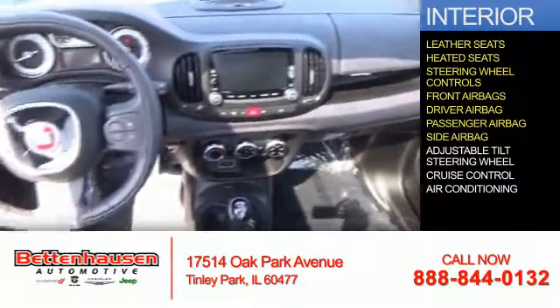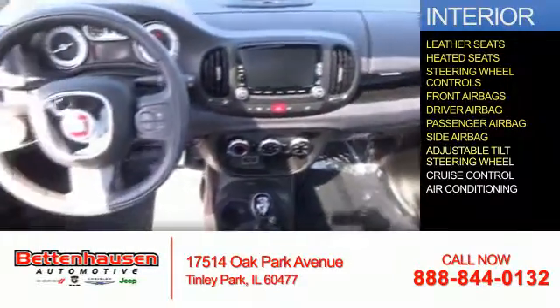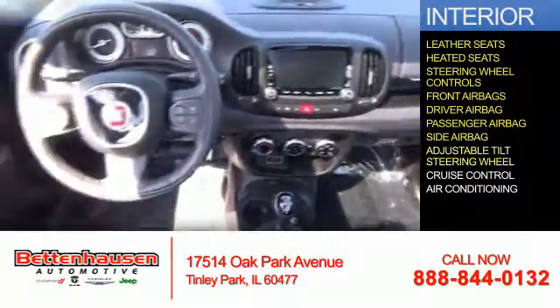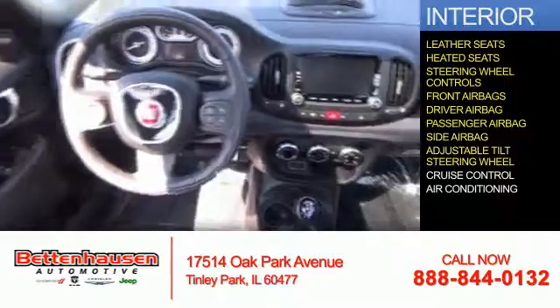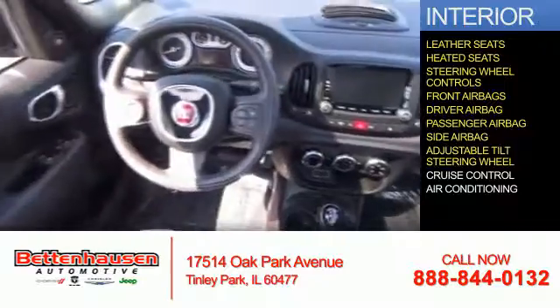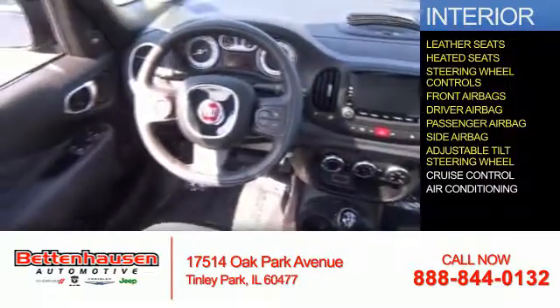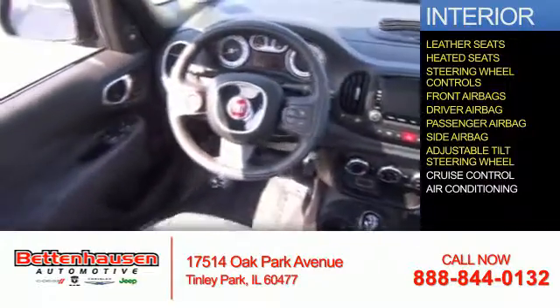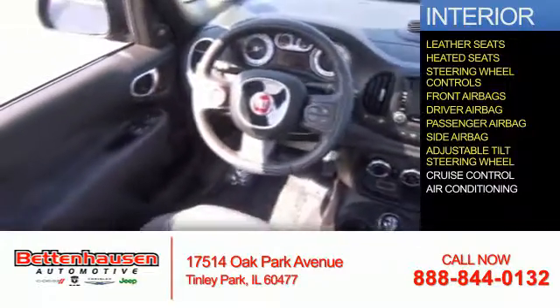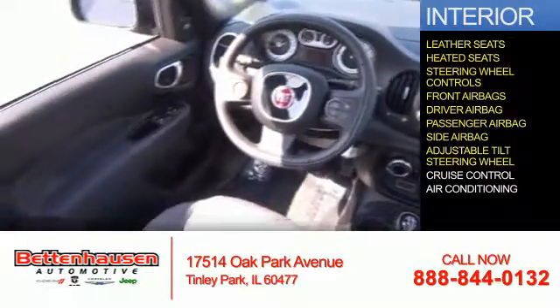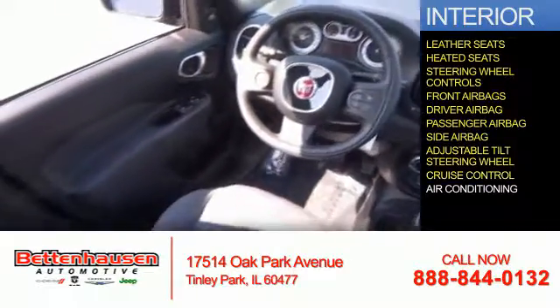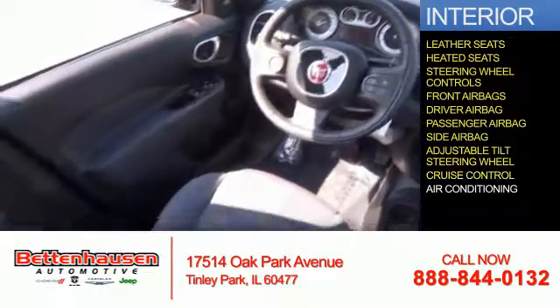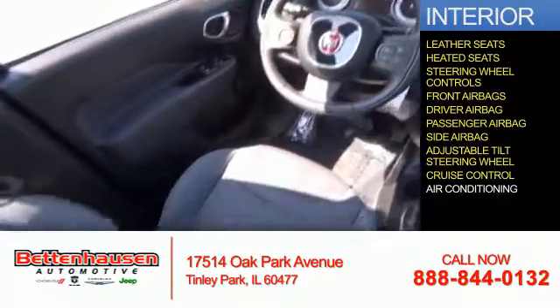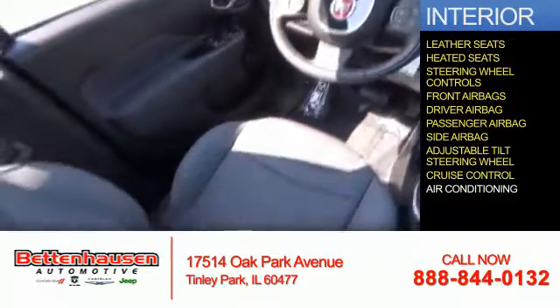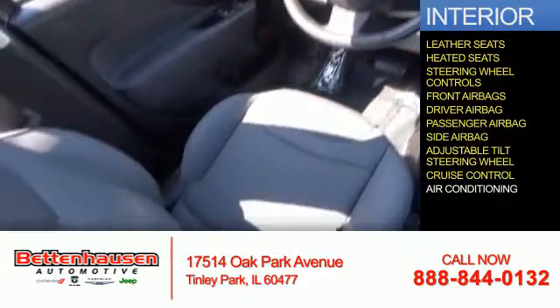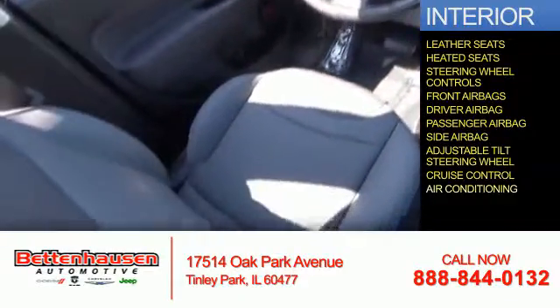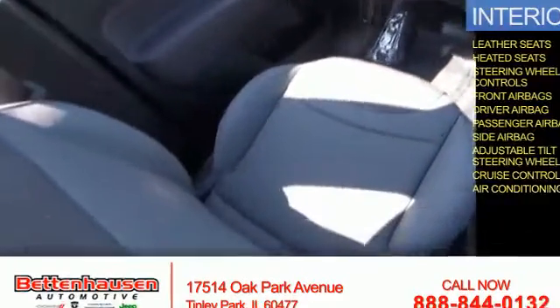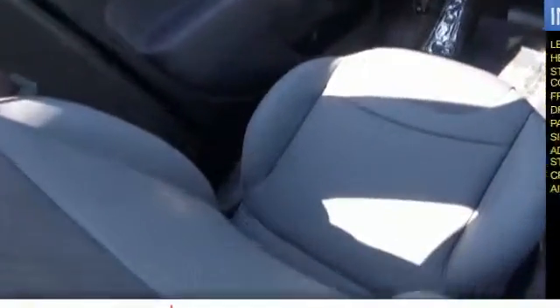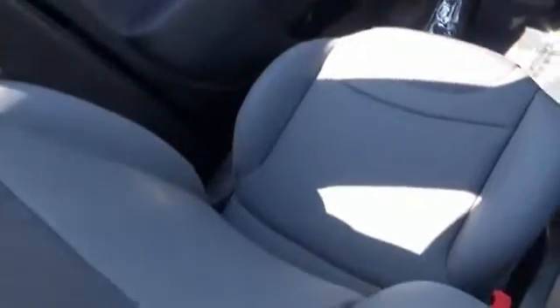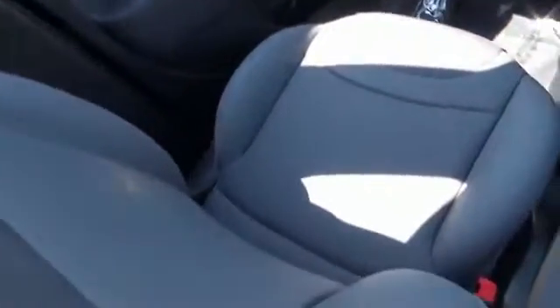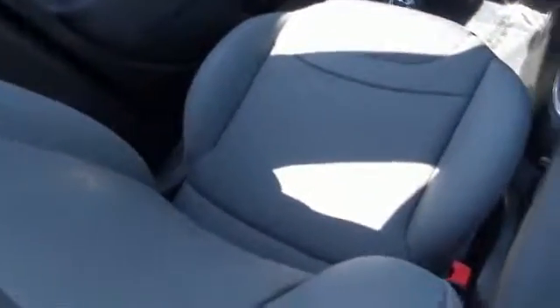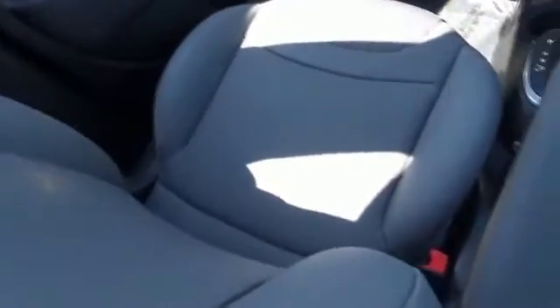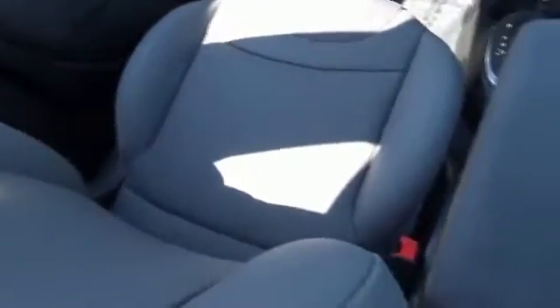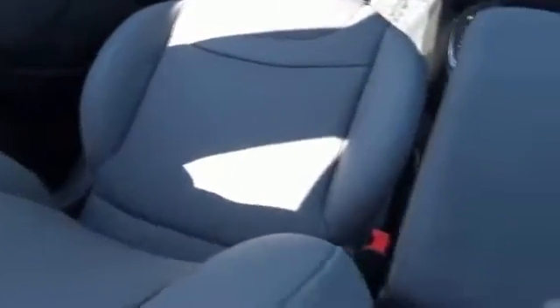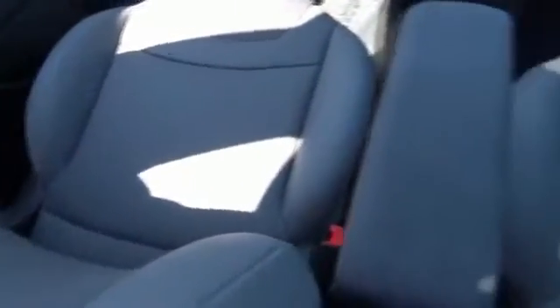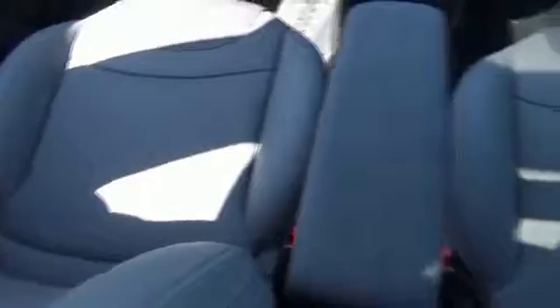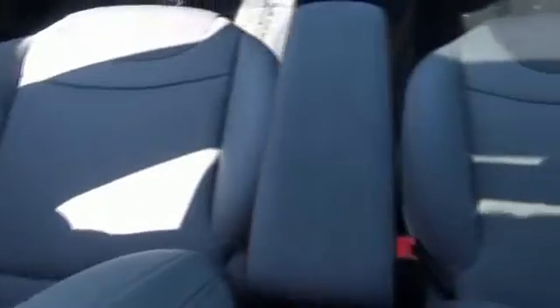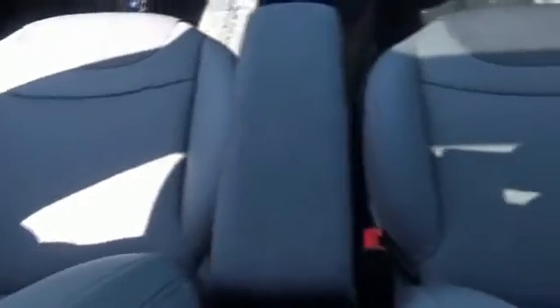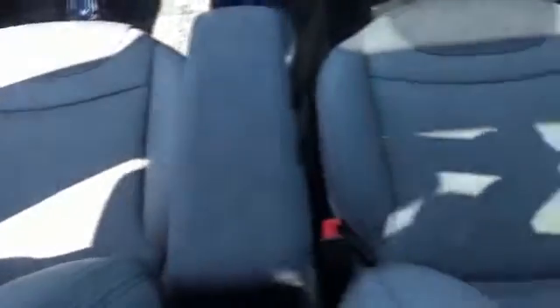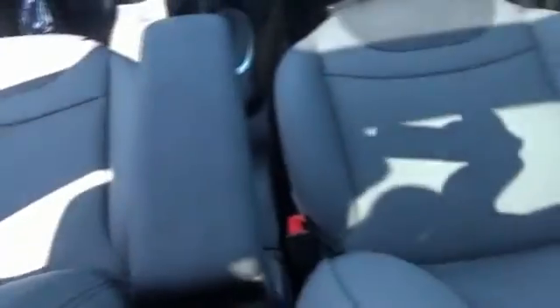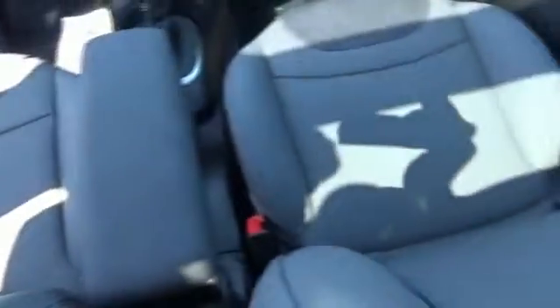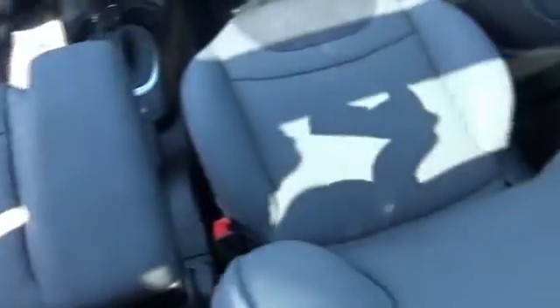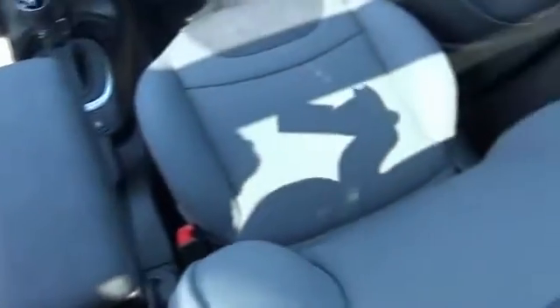An adjustable tilt steering wheel, cruise control, and air conditioning. Let us put you in the driver's seat today — call or click to contact us.